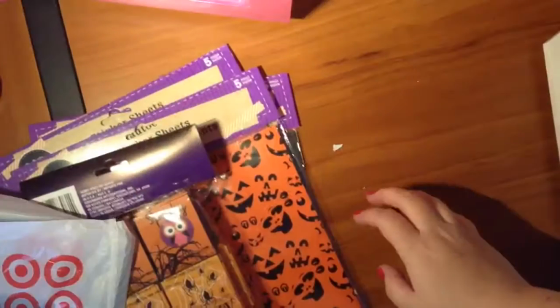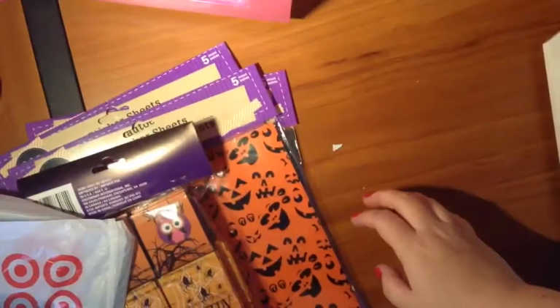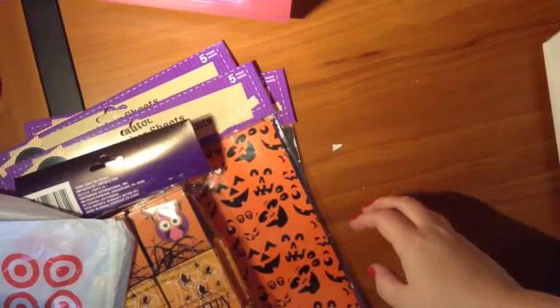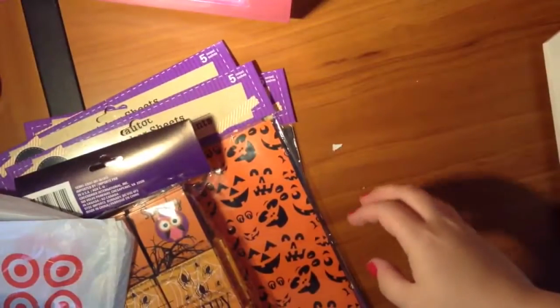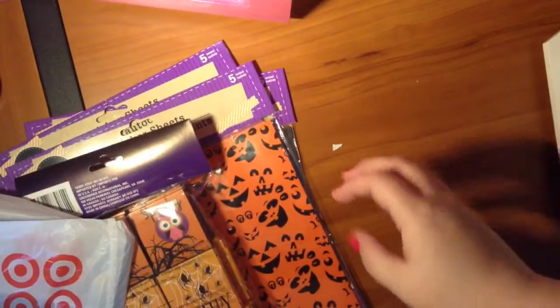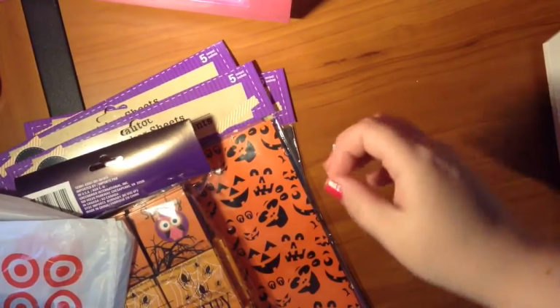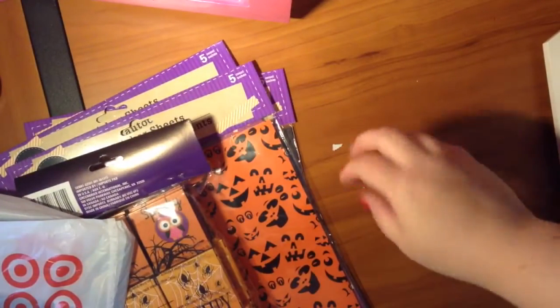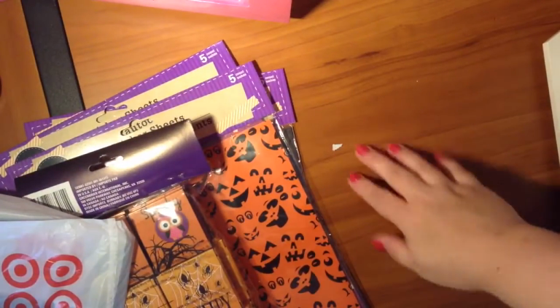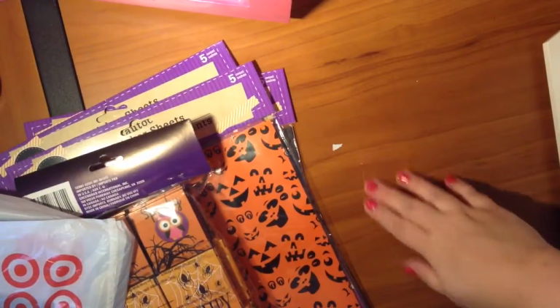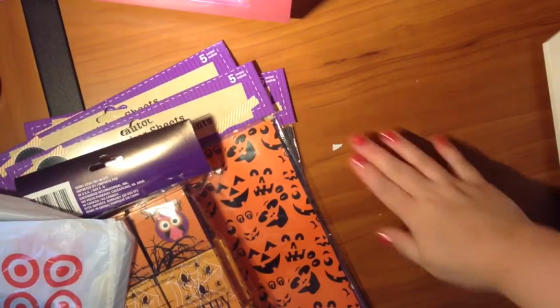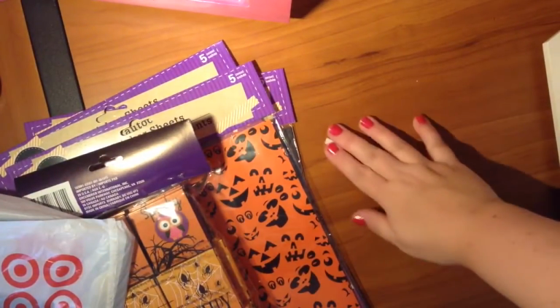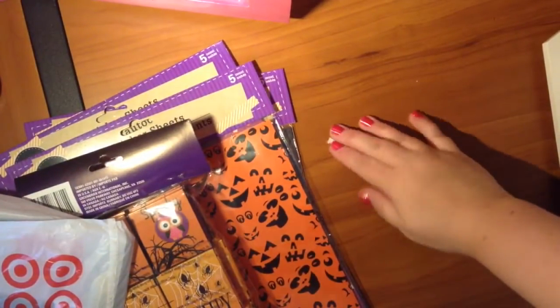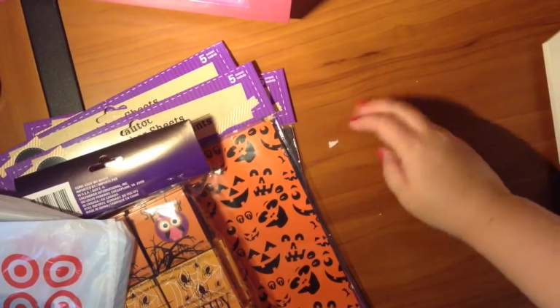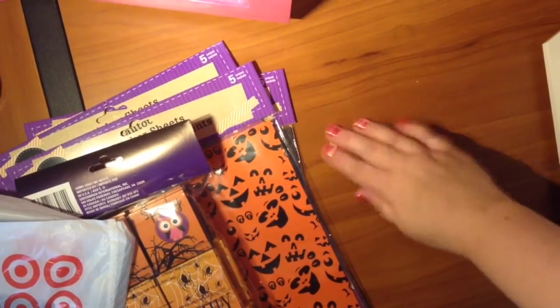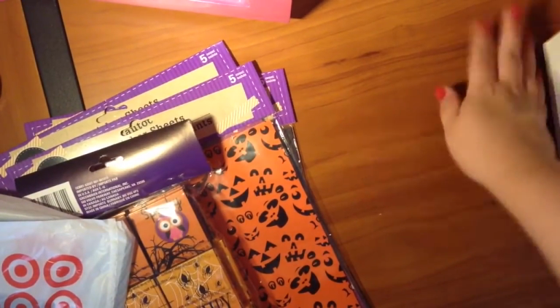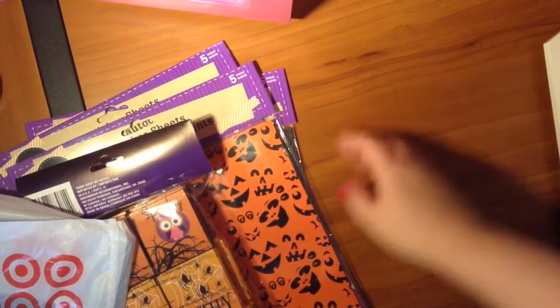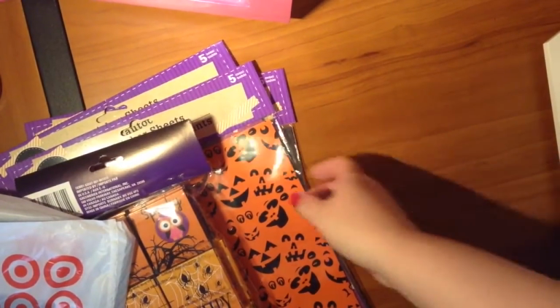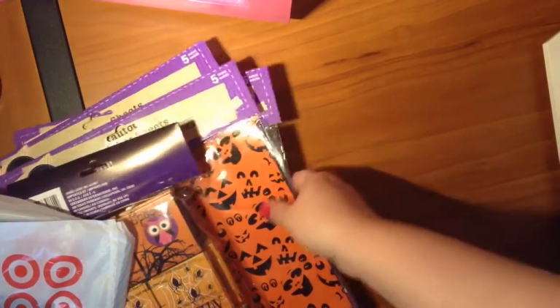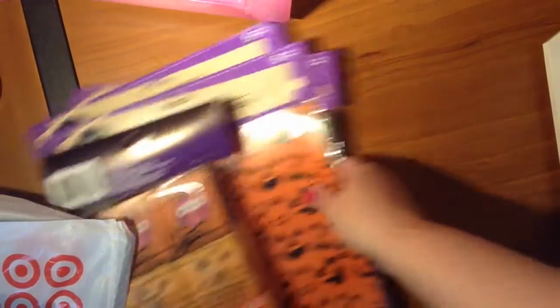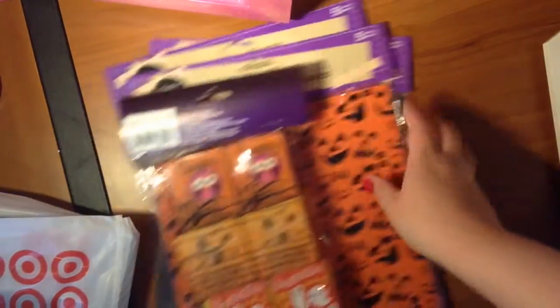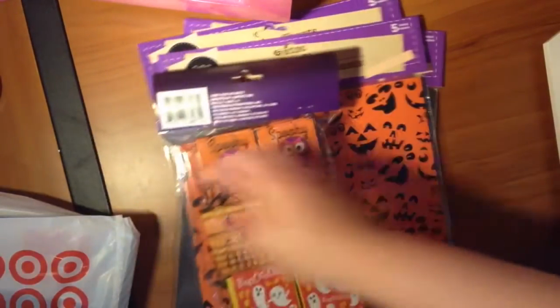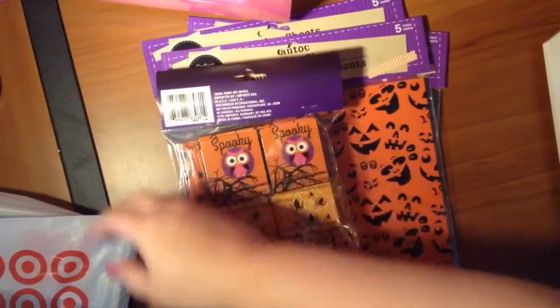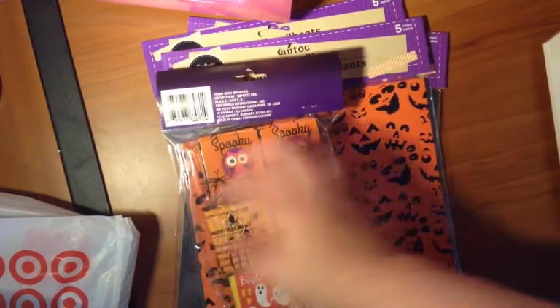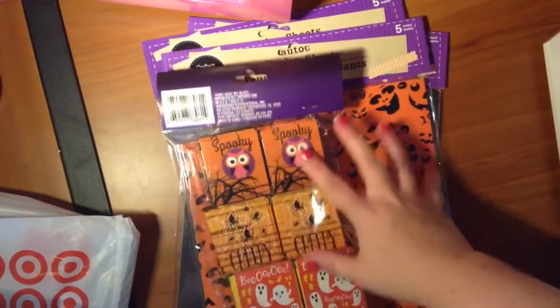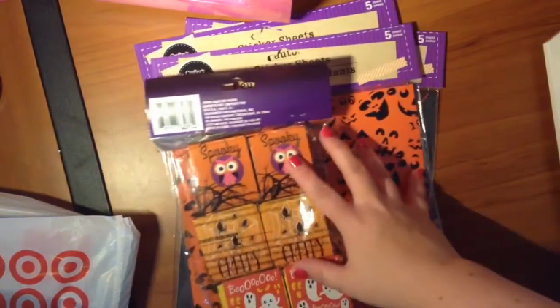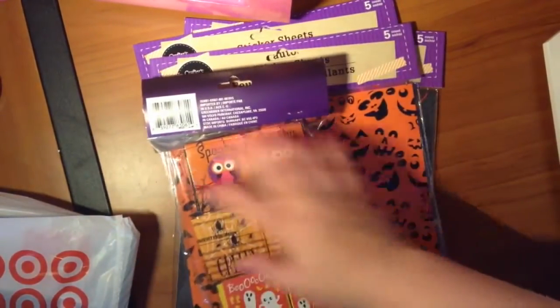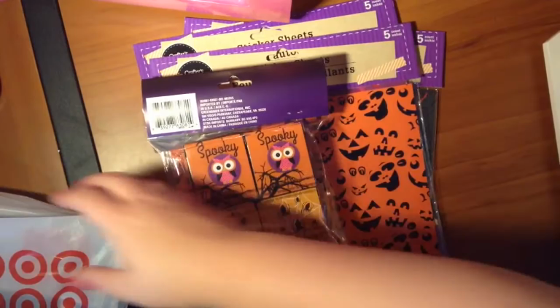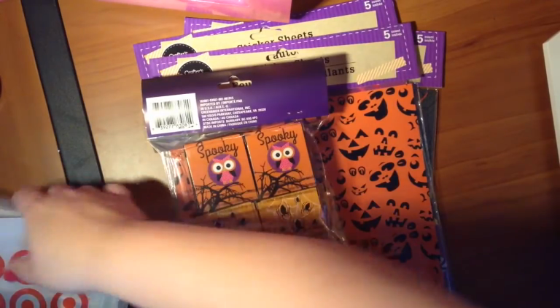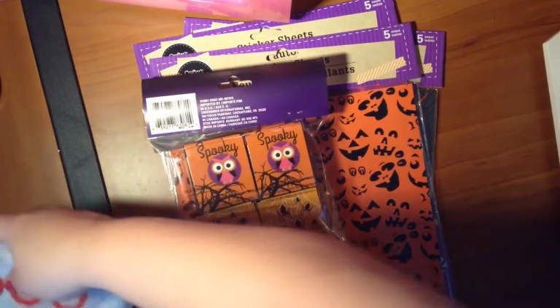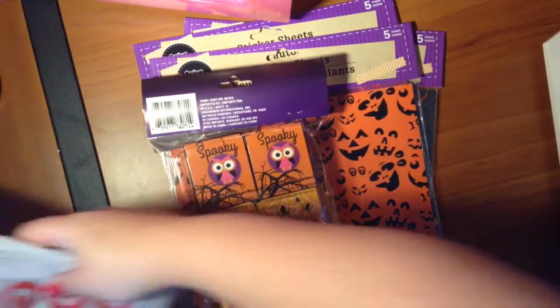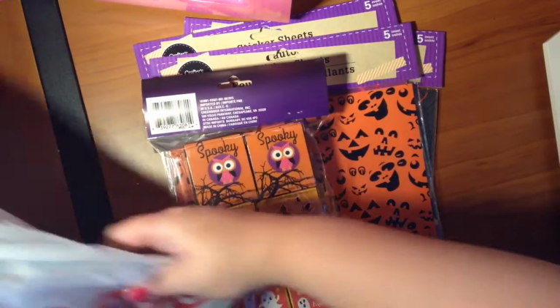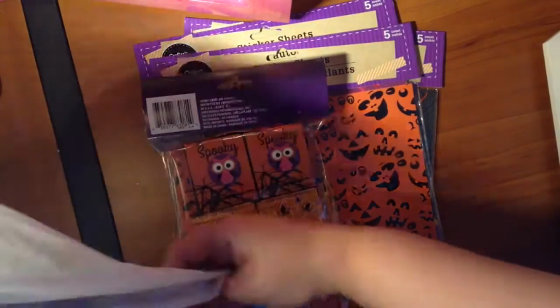Hi, this is Jessie with Plan with Jessie. I want to do a quick haul — Dollar Tree and Target.